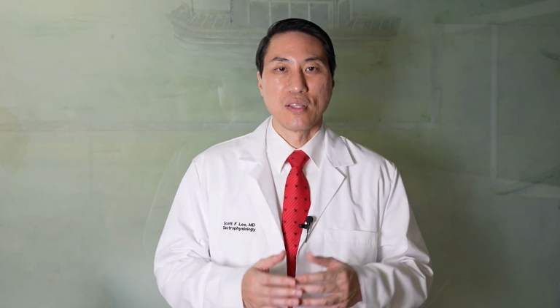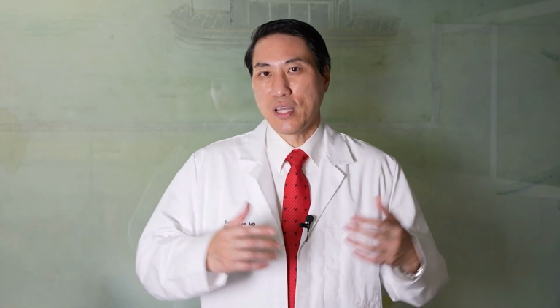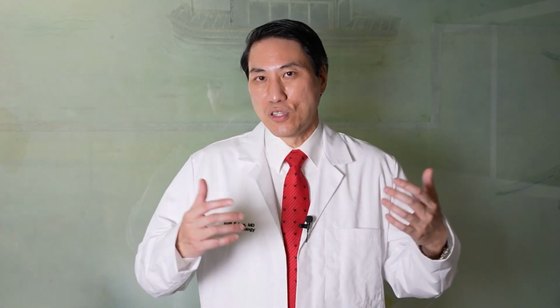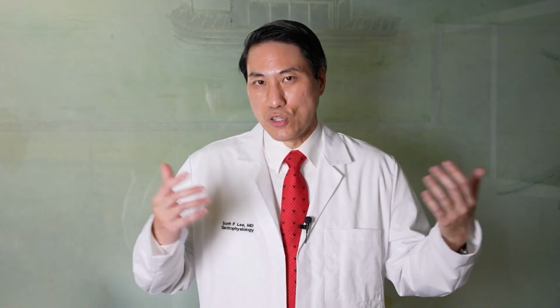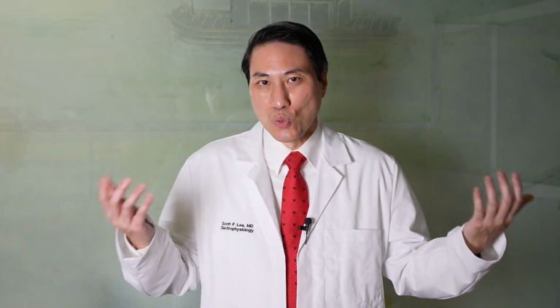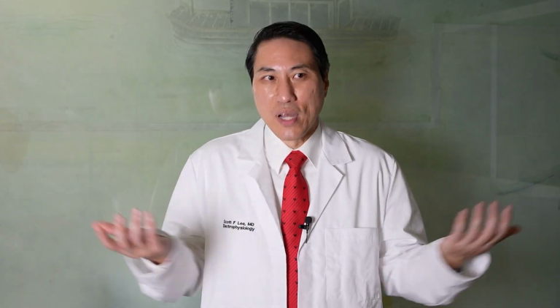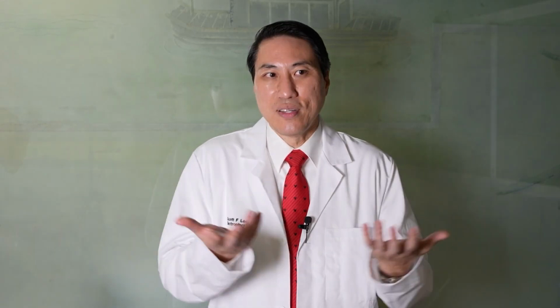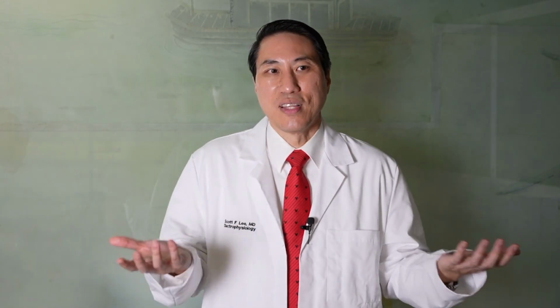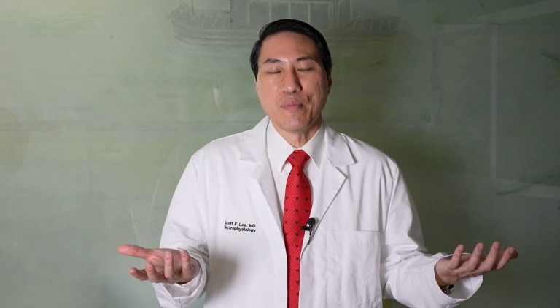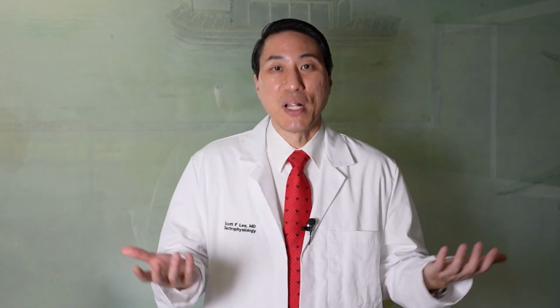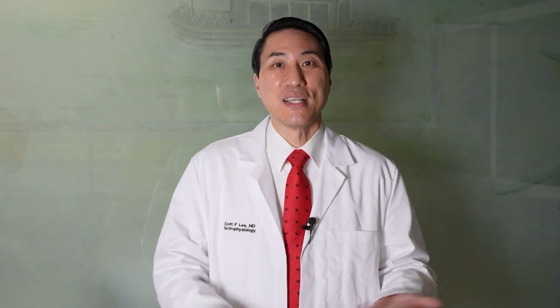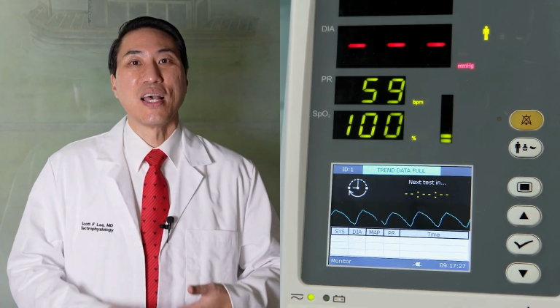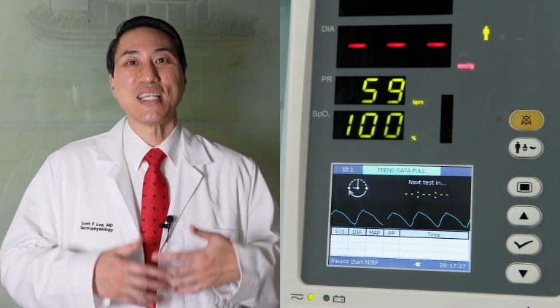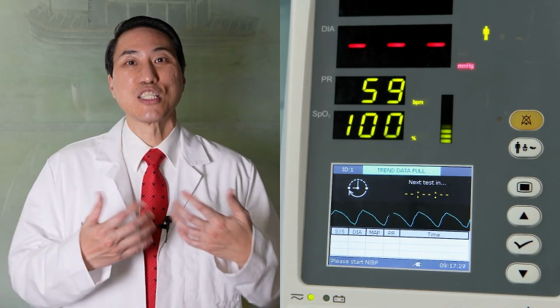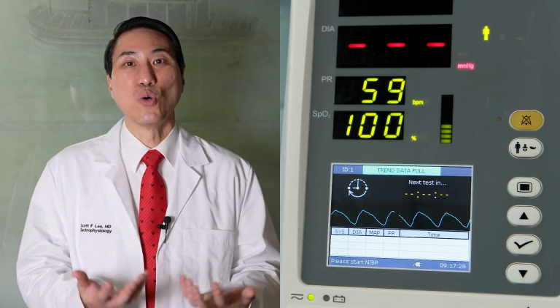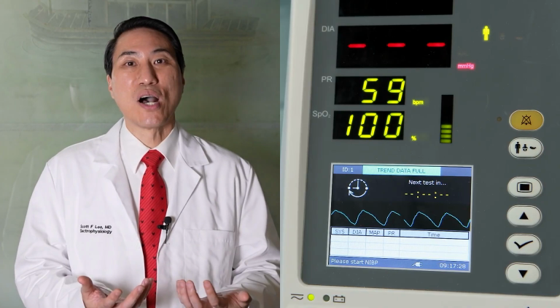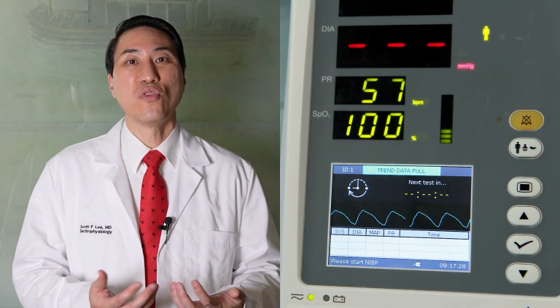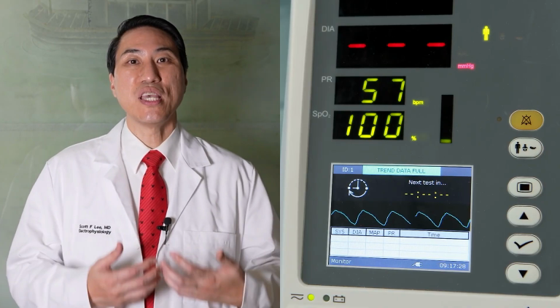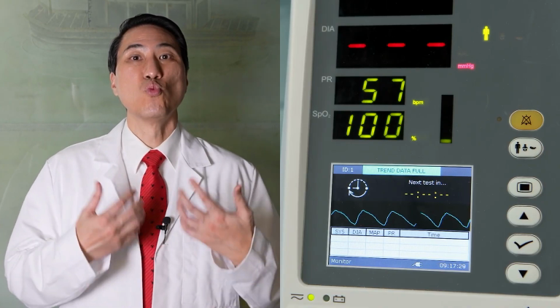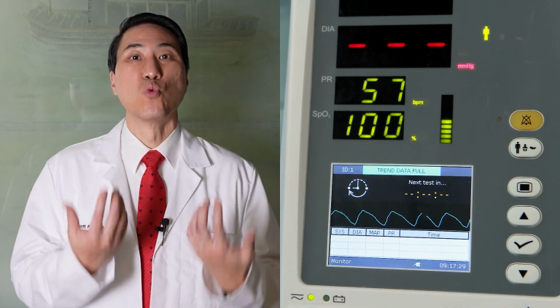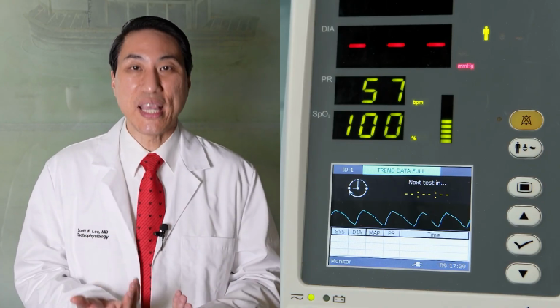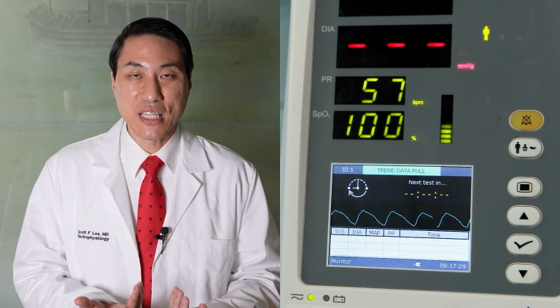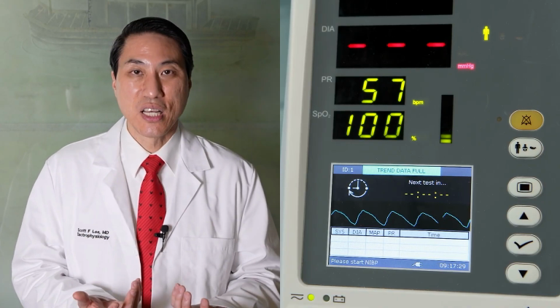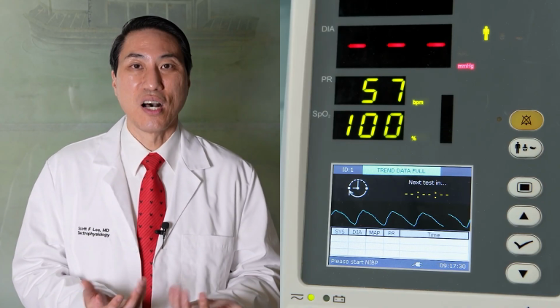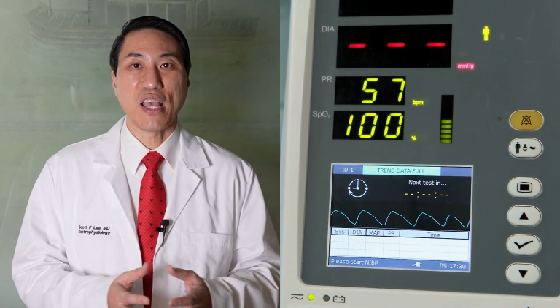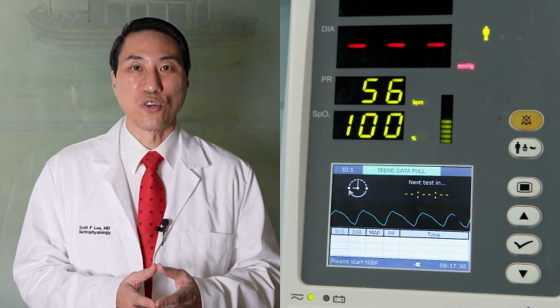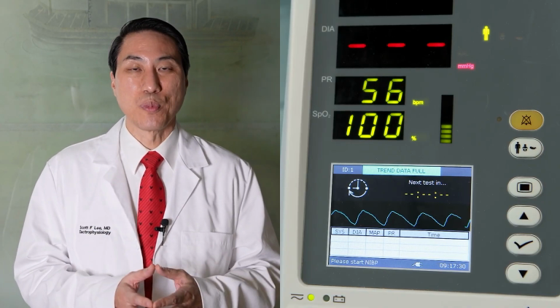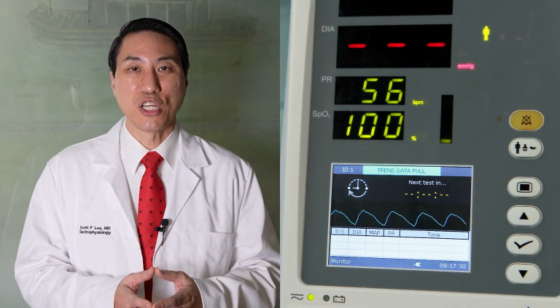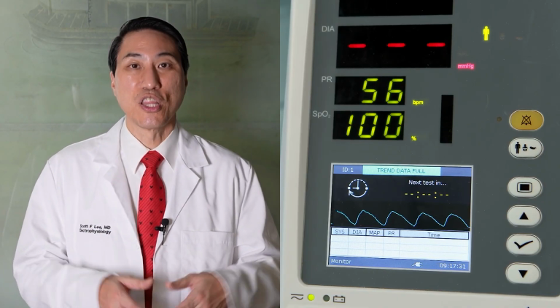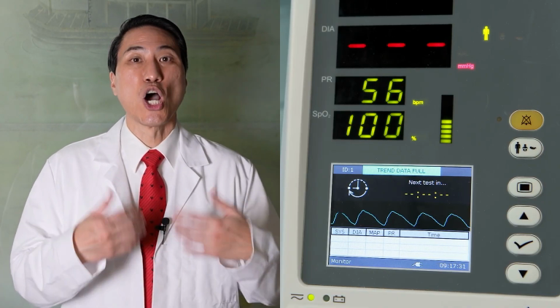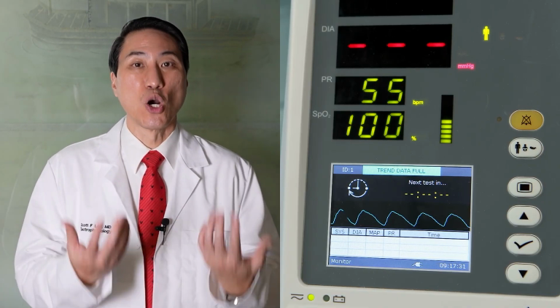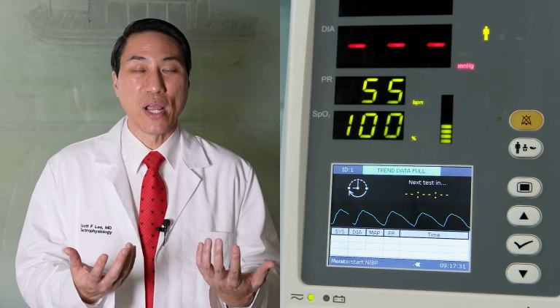So what do rate-controlling medications do? They do what the name implies — they slow down the rate of atrial fibrillation, the heart rate.